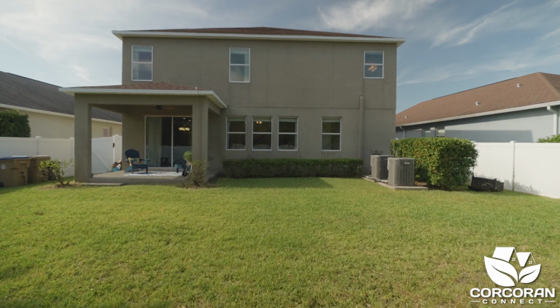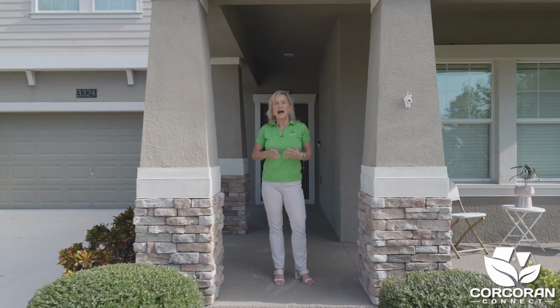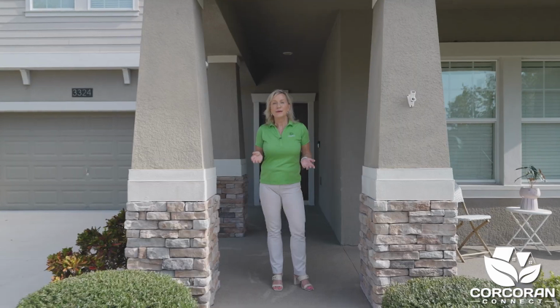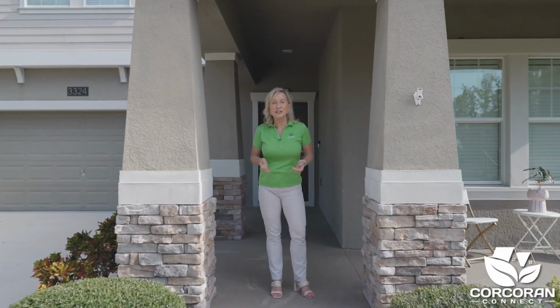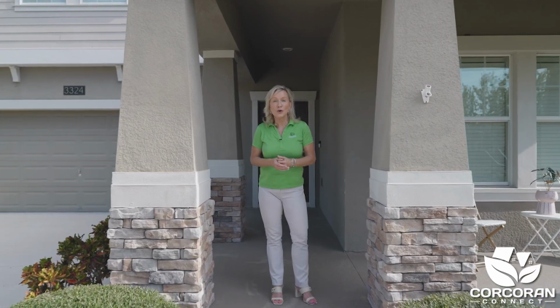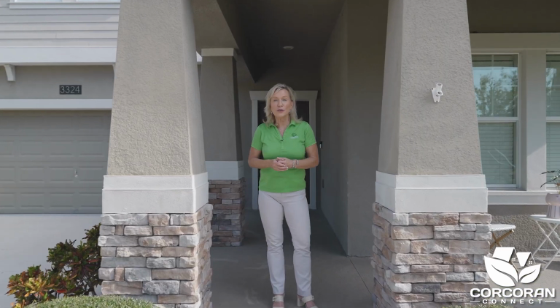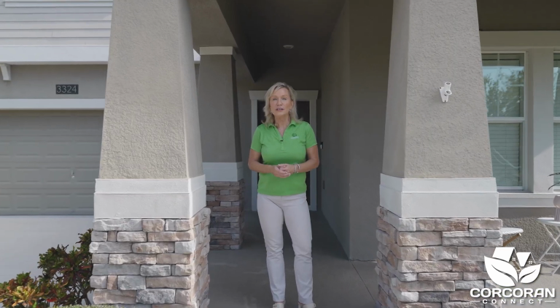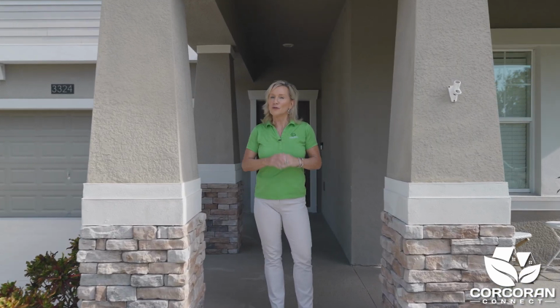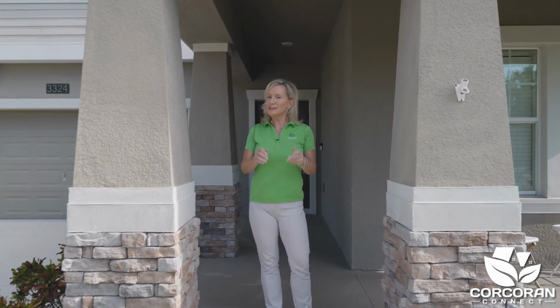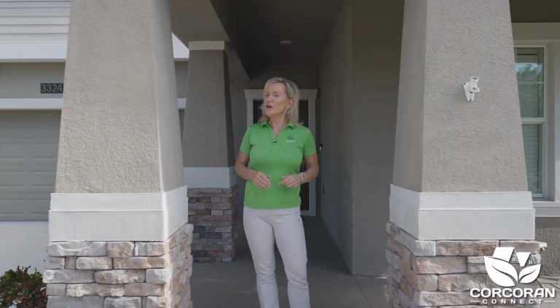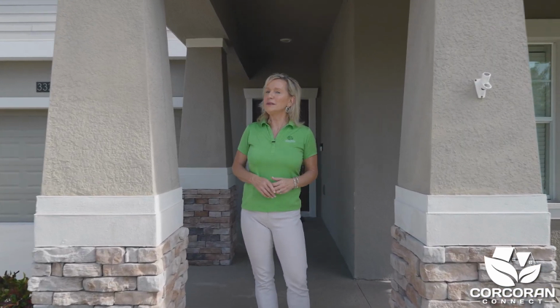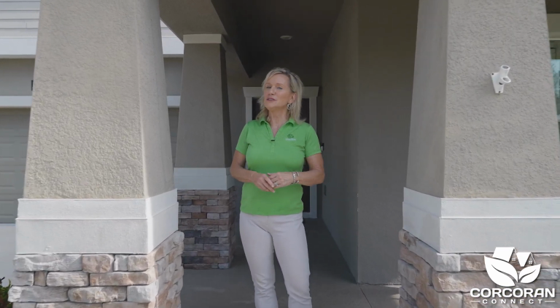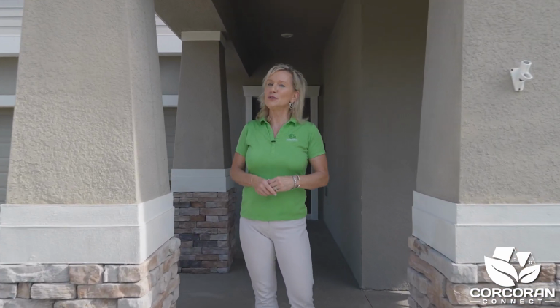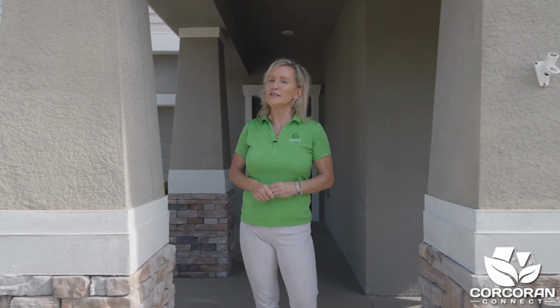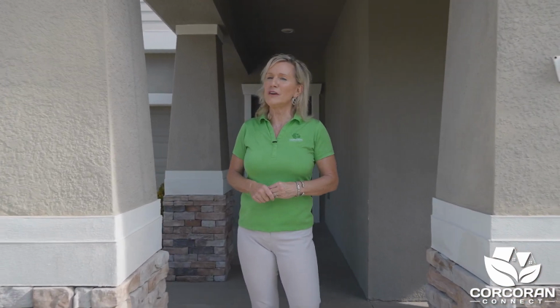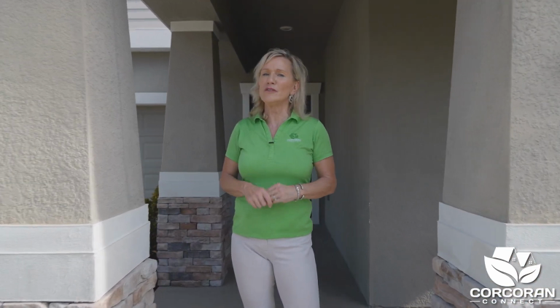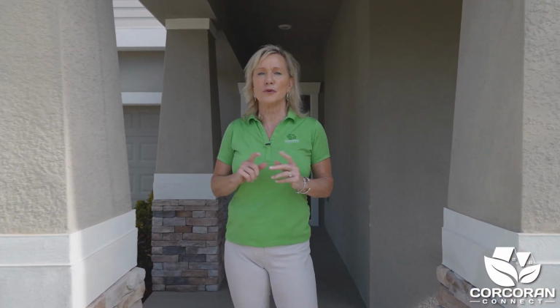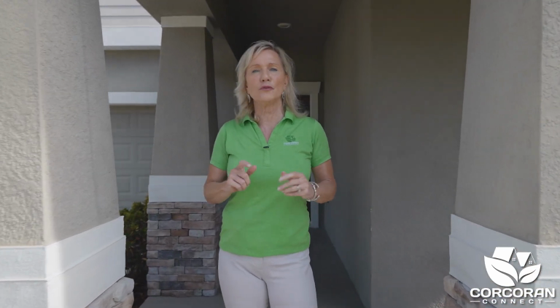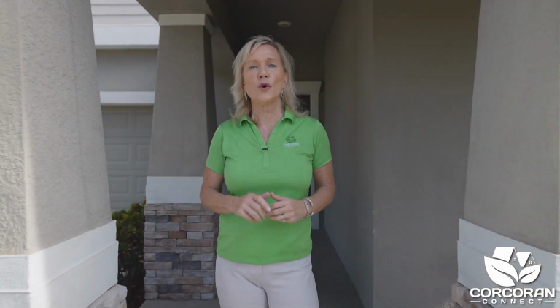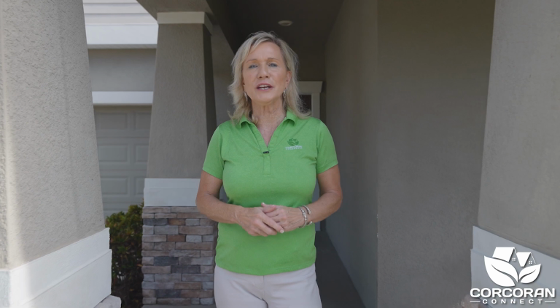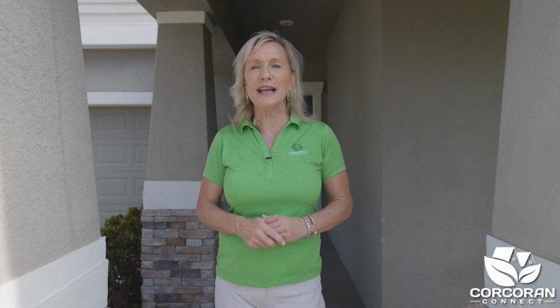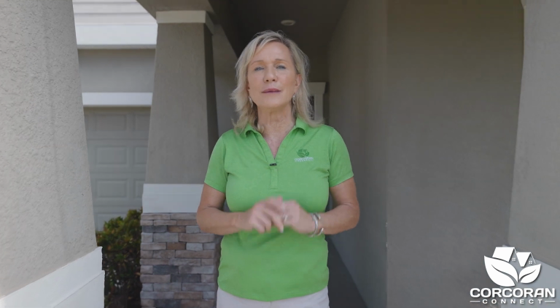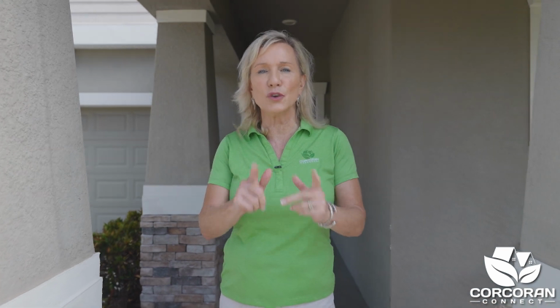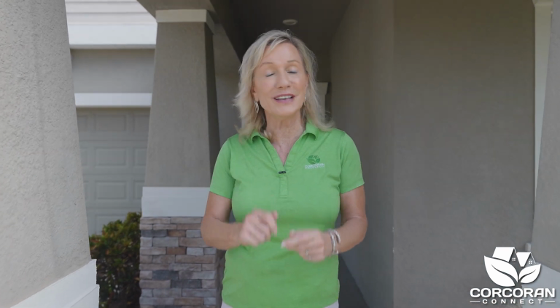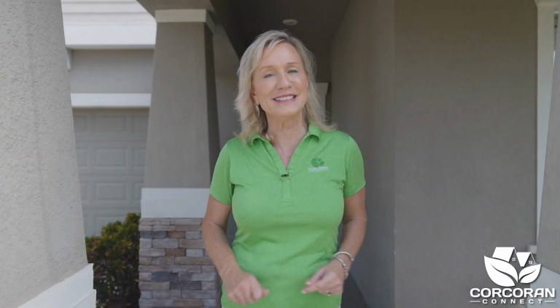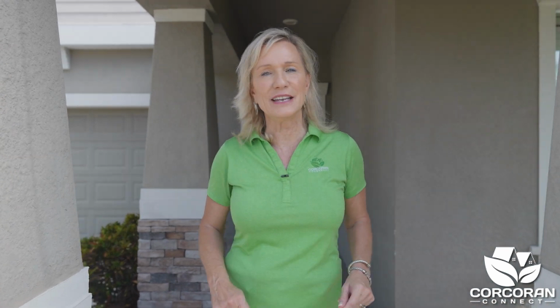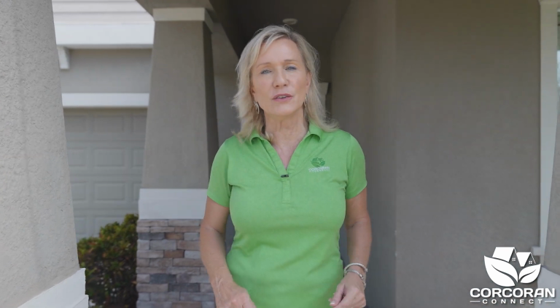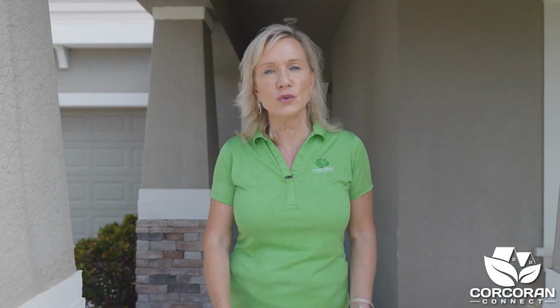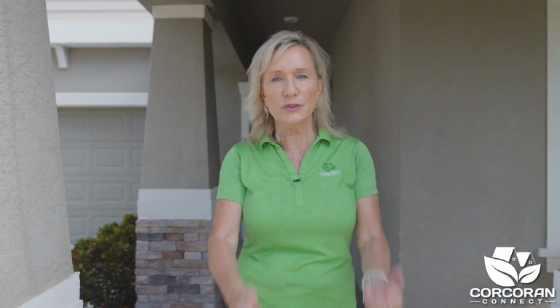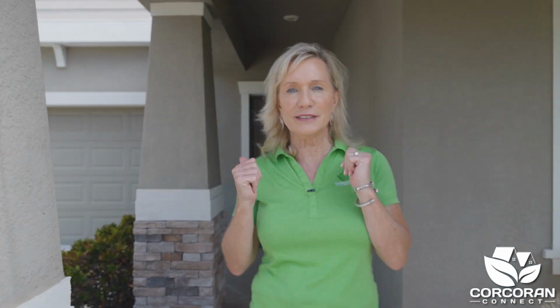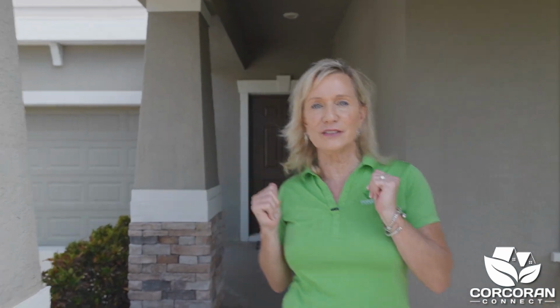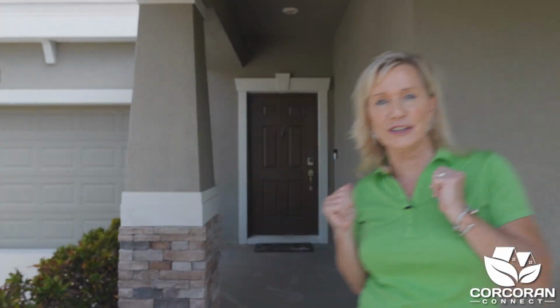Hi, I'm Janine Corcoran, resident of Harmony since 2005 and broker for Corcoran Connect. I'm so excited to take you on this tour, so let's get started.